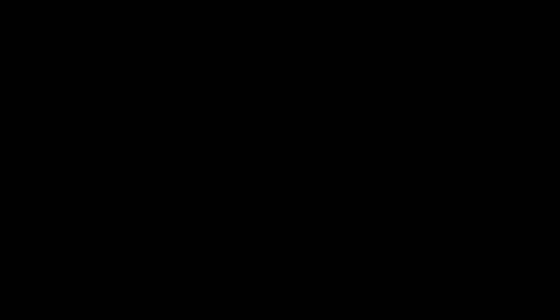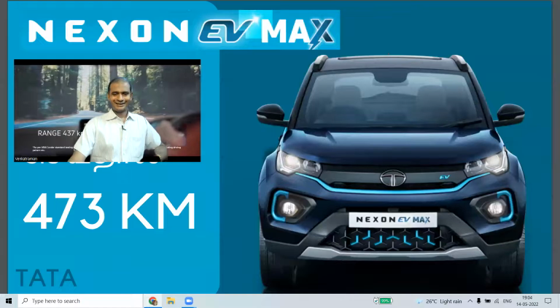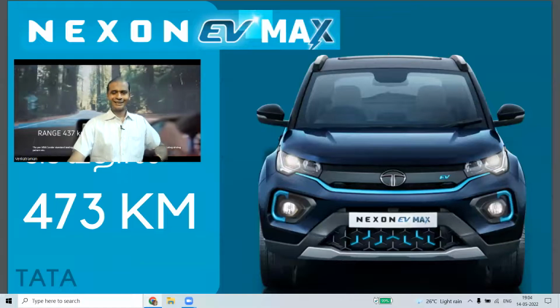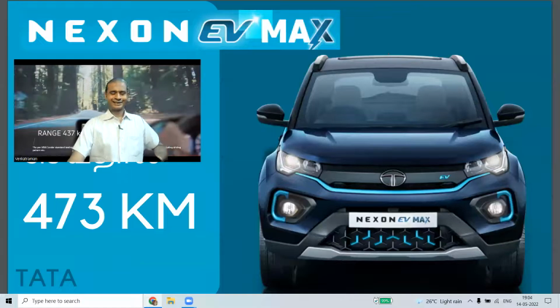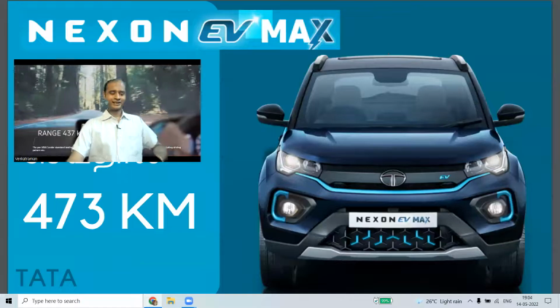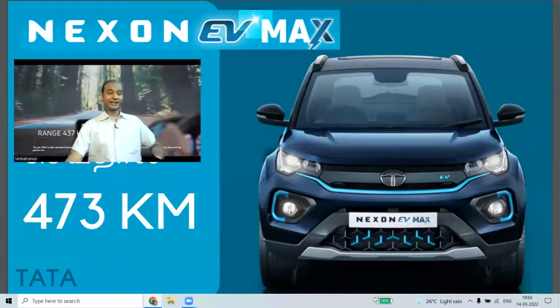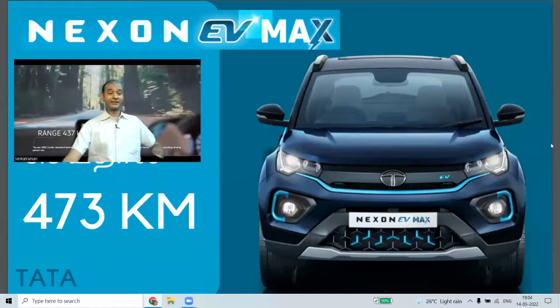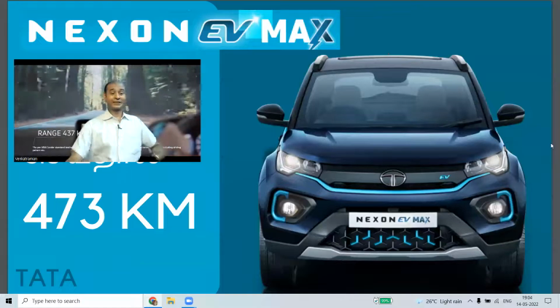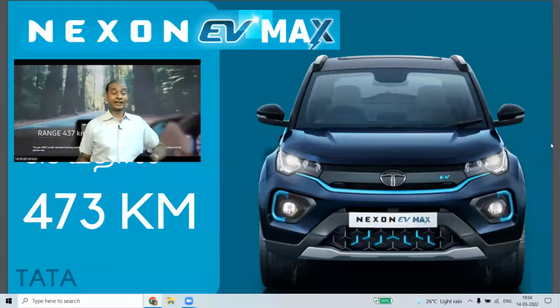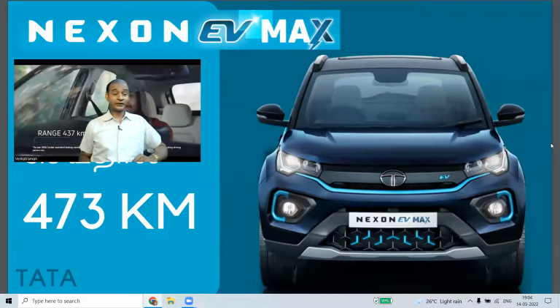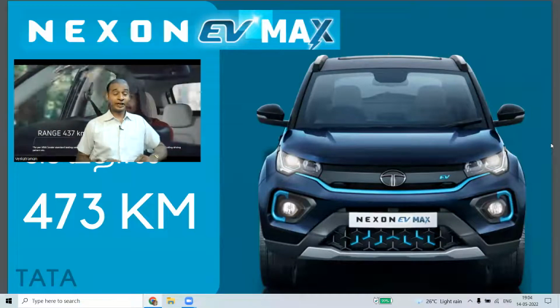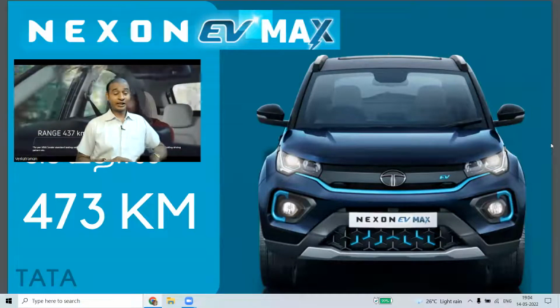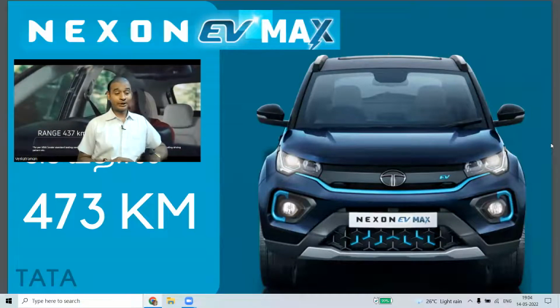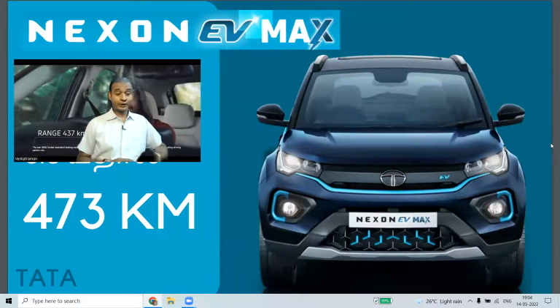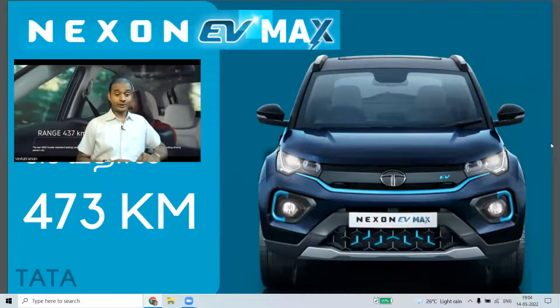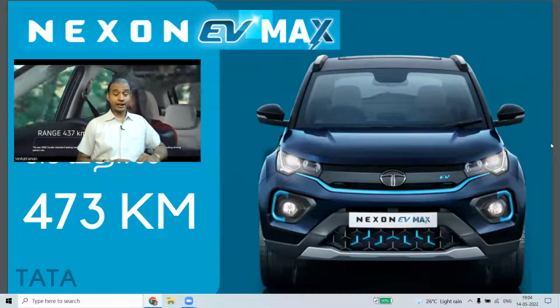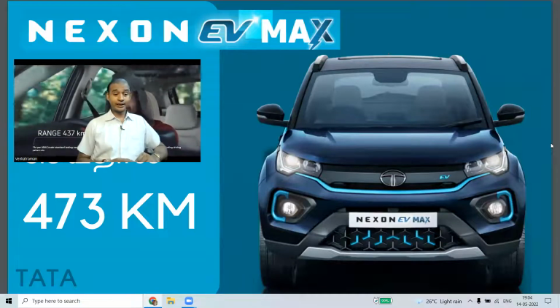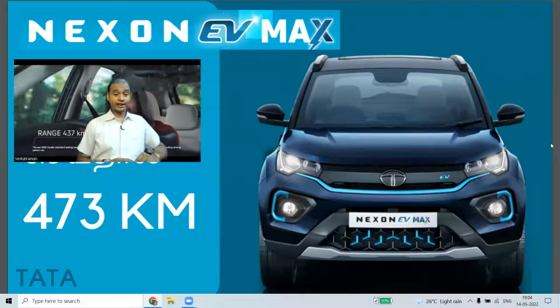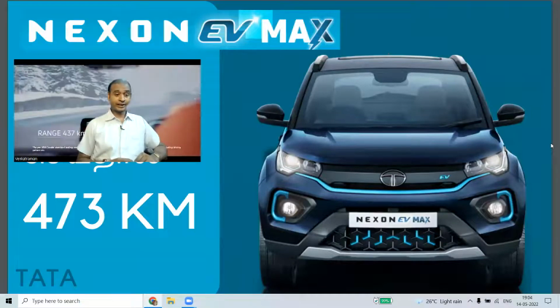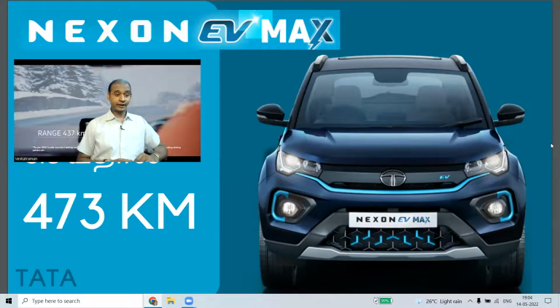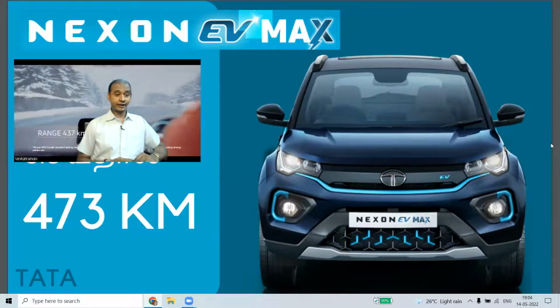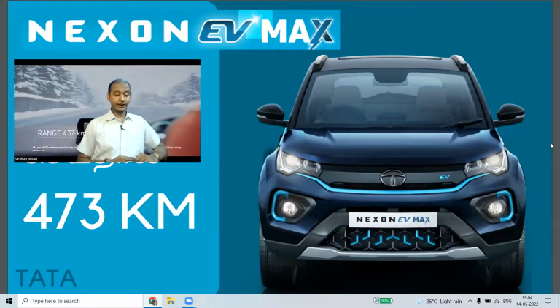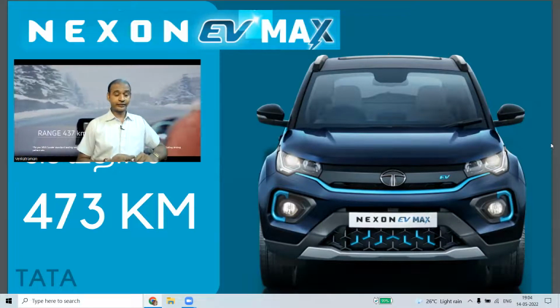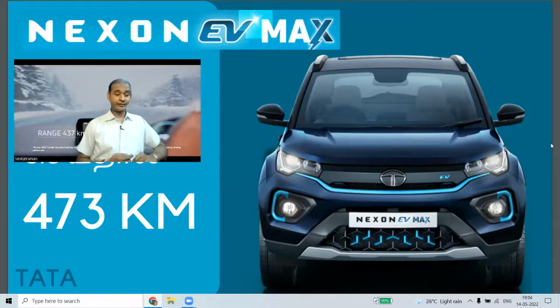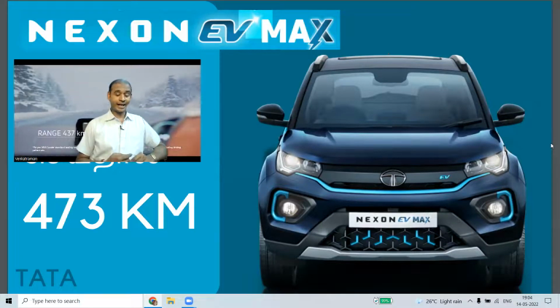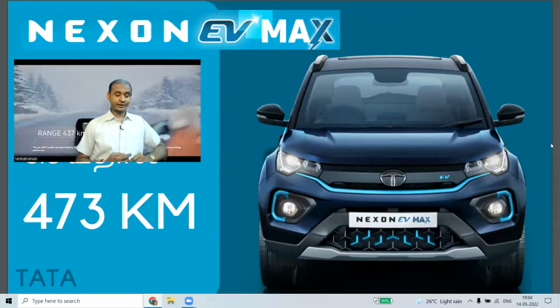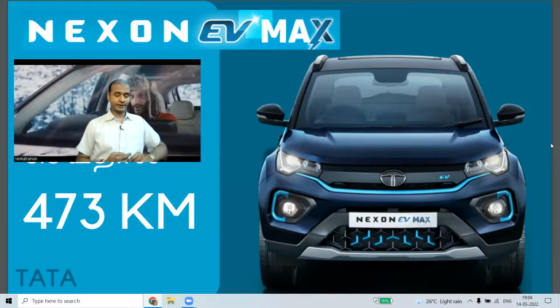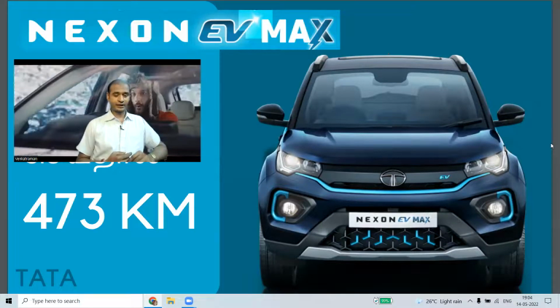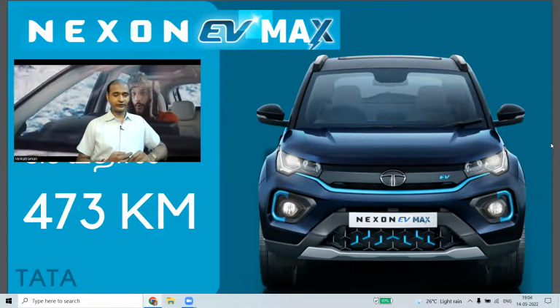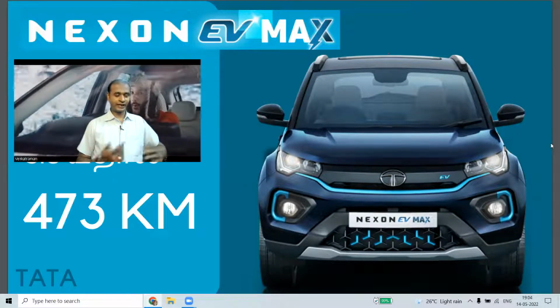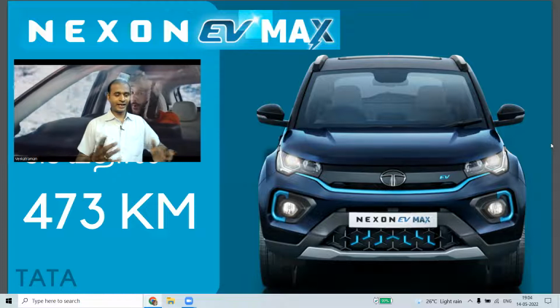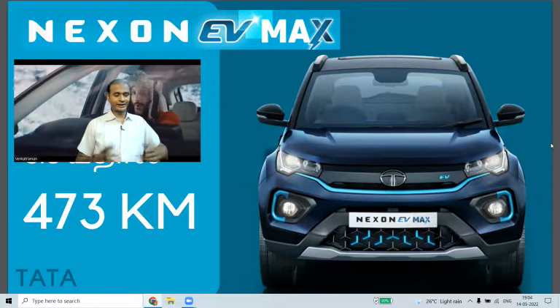Hey, this is Venkat for VenkatFin.com. This is the Tata Nexon EV Max Feature Enhancers.